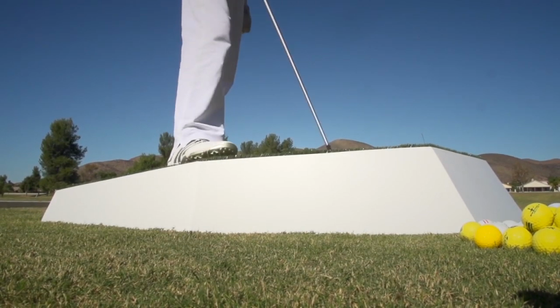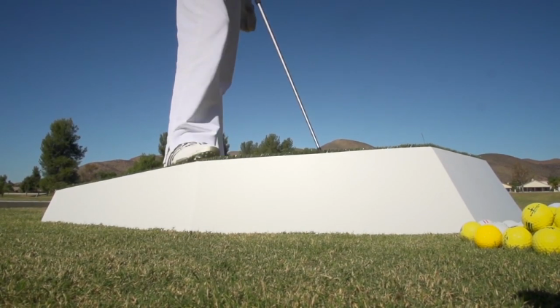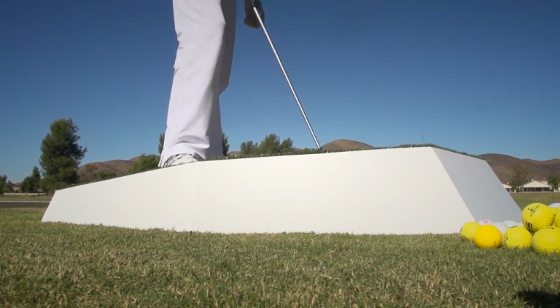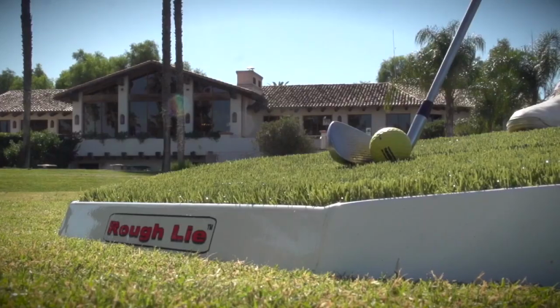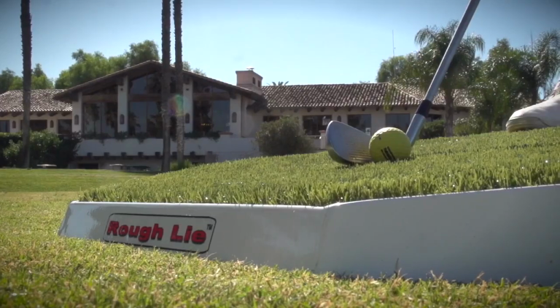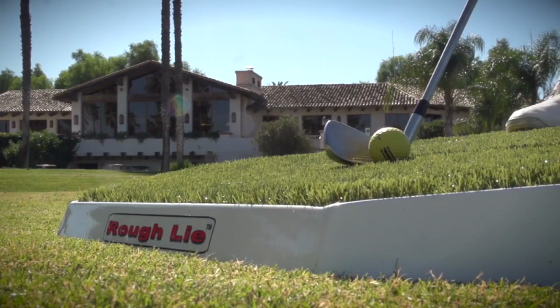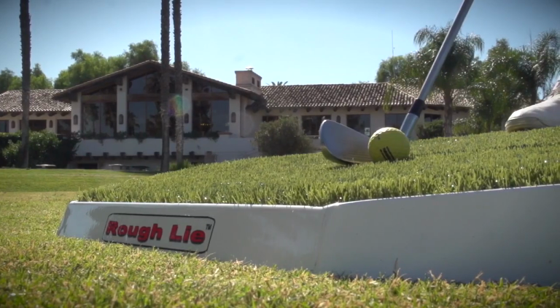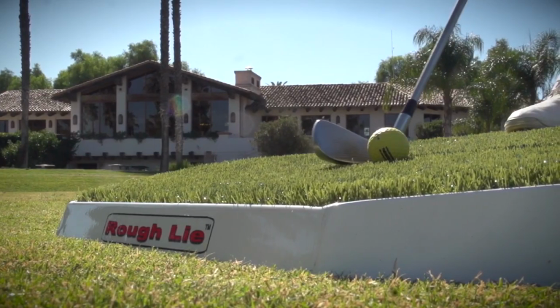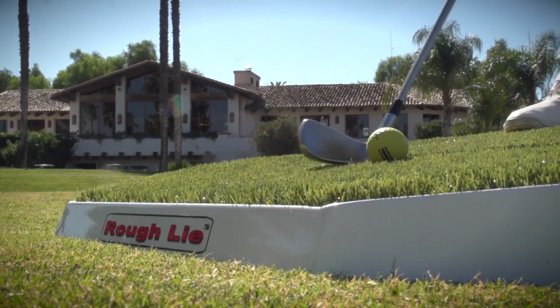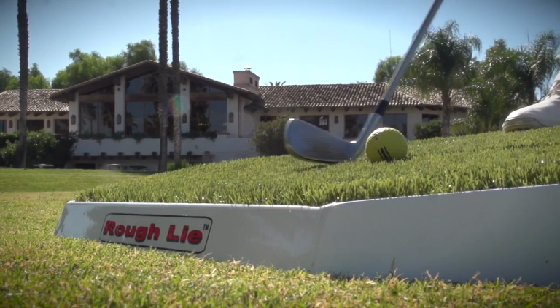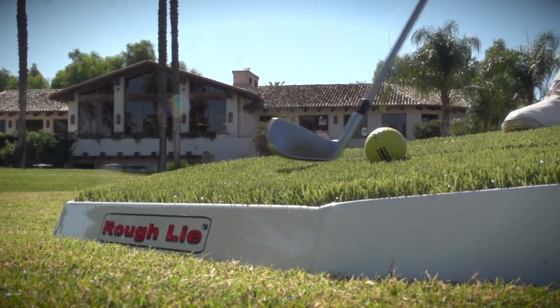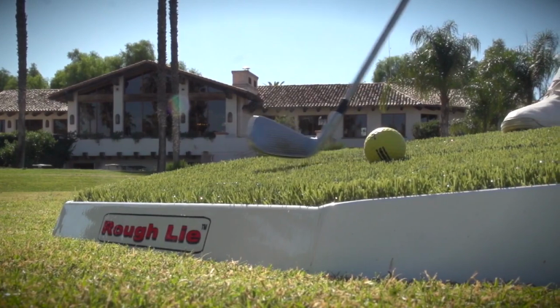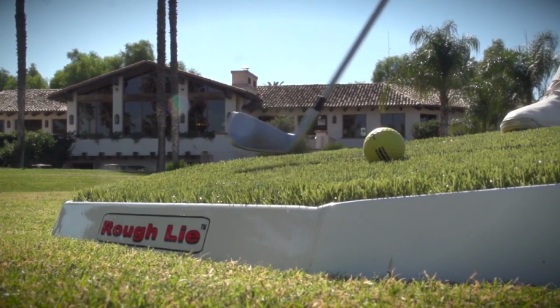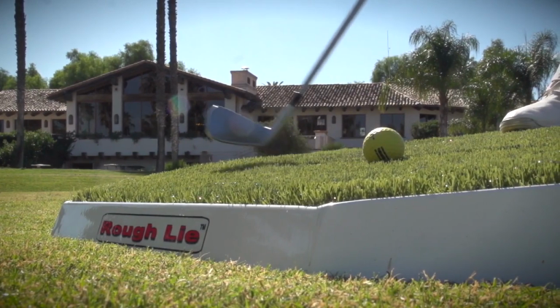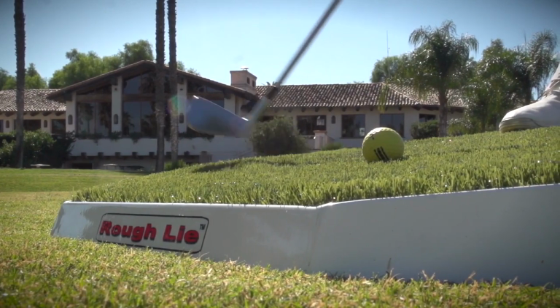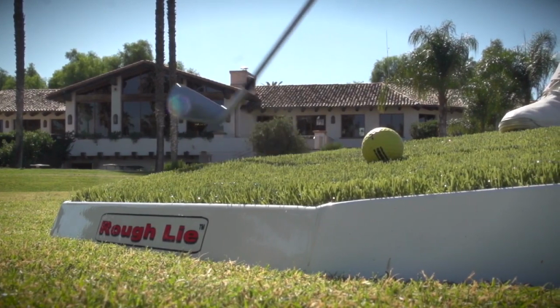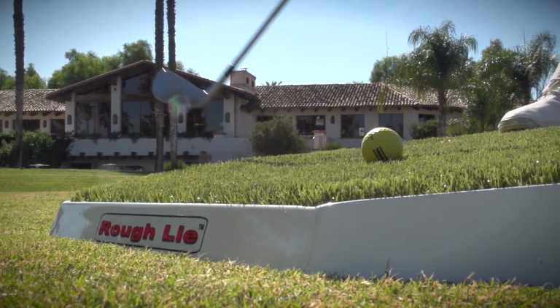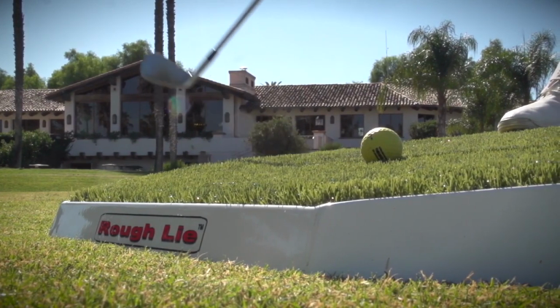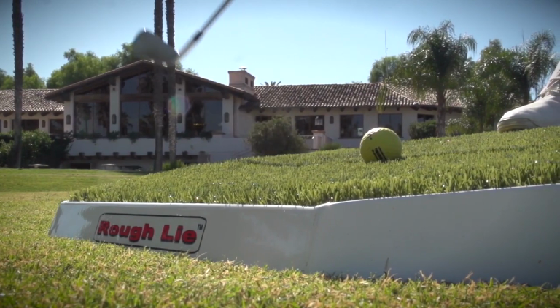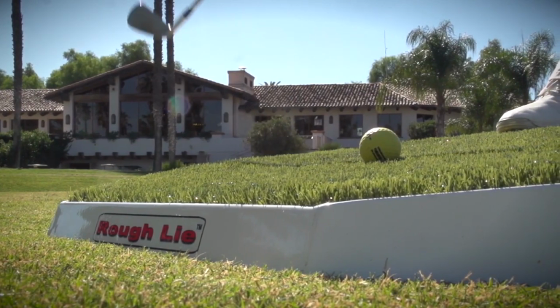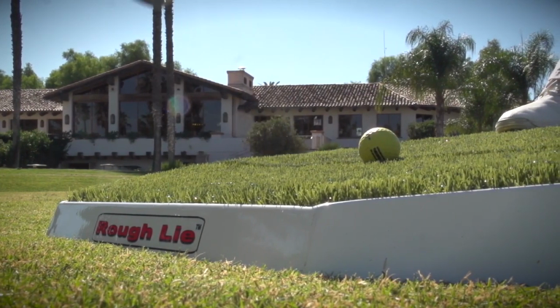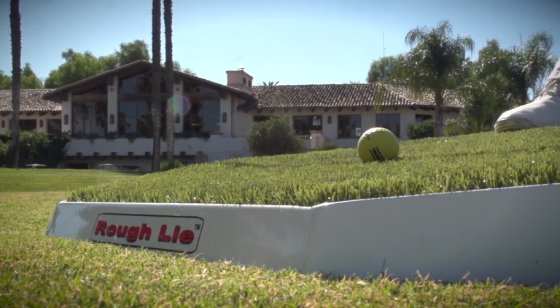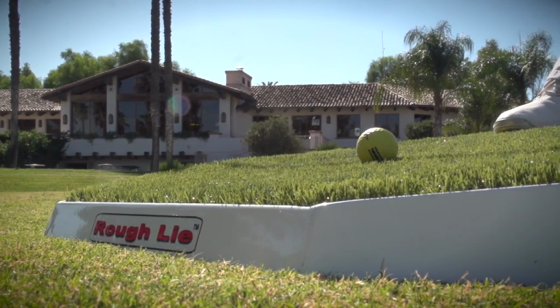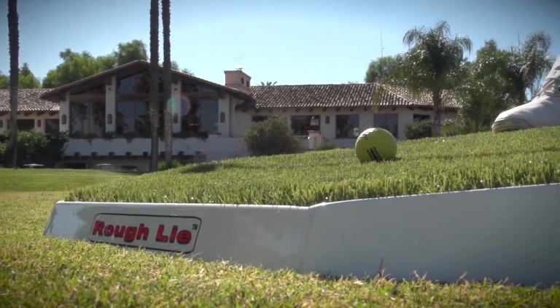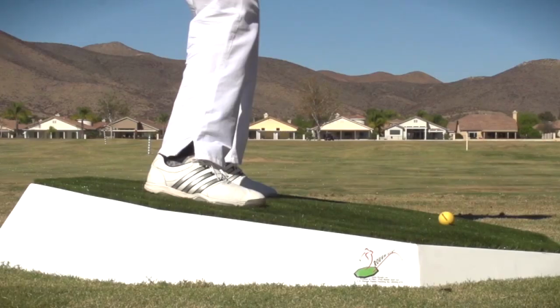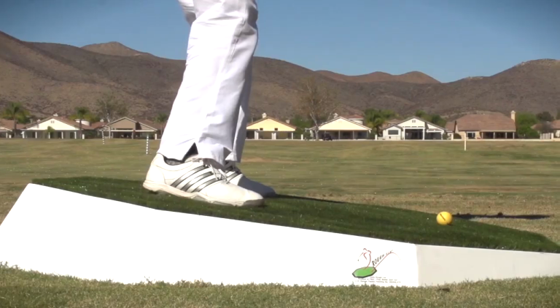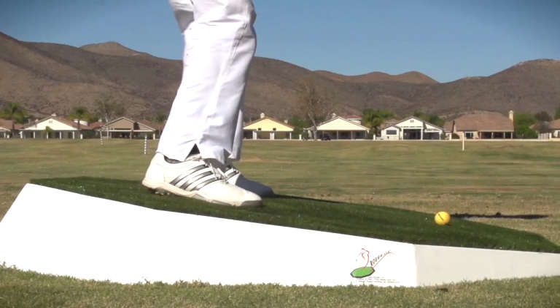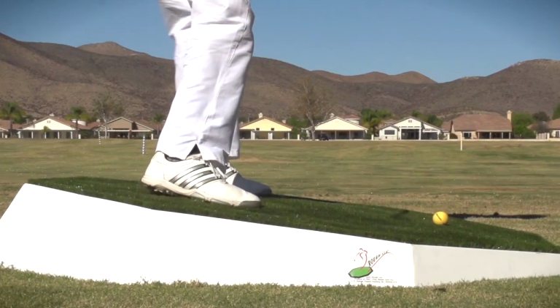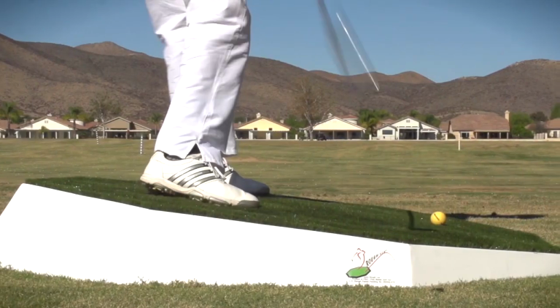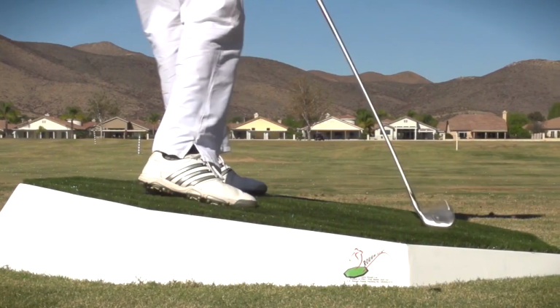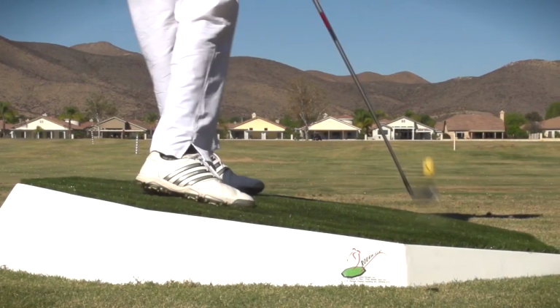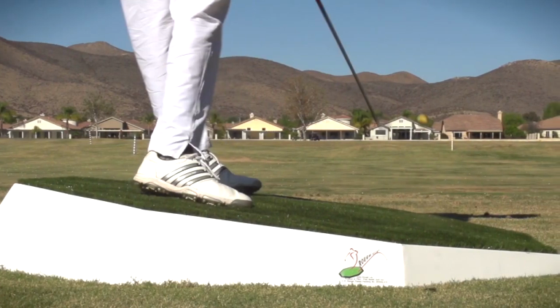One of the things I like the most to talk about is the turf. It's one of the most realistic things you can get to feeling a fairway.